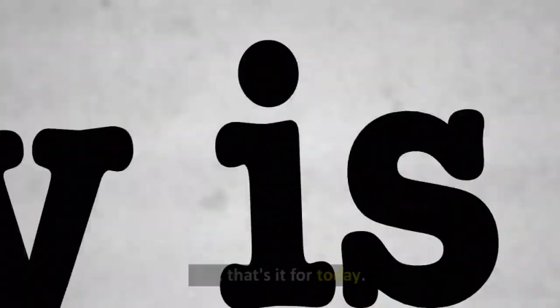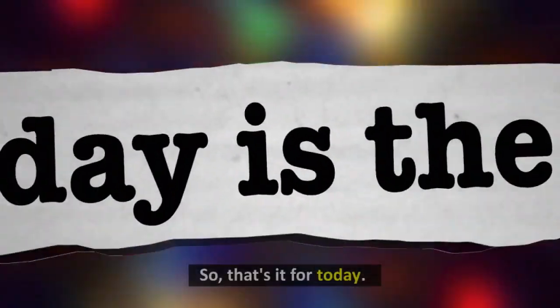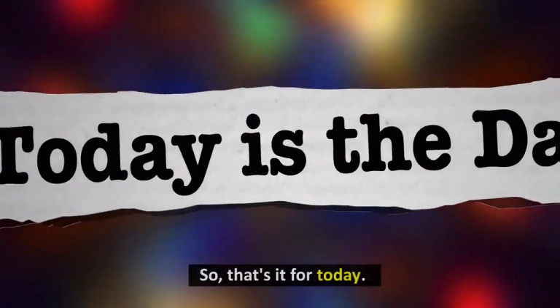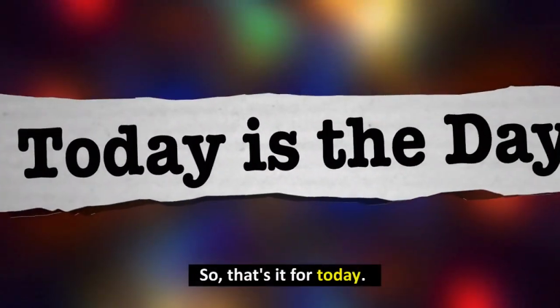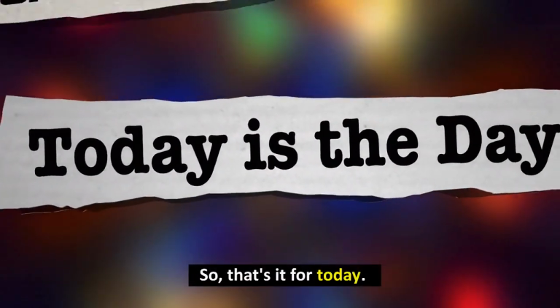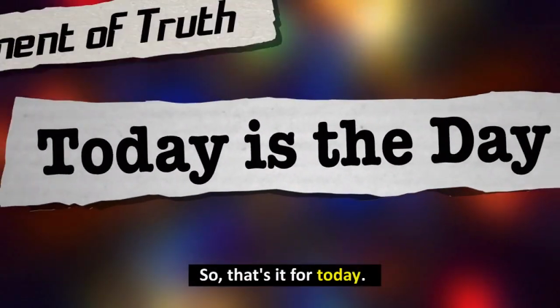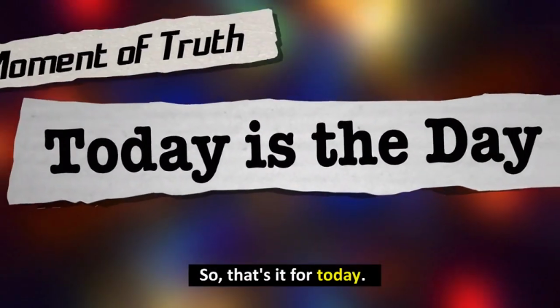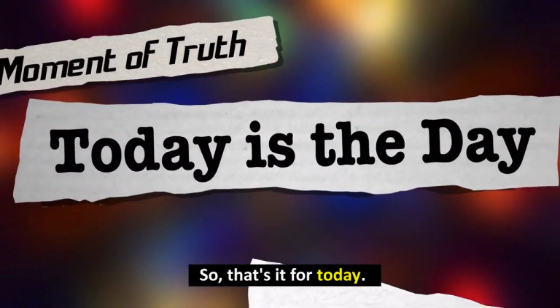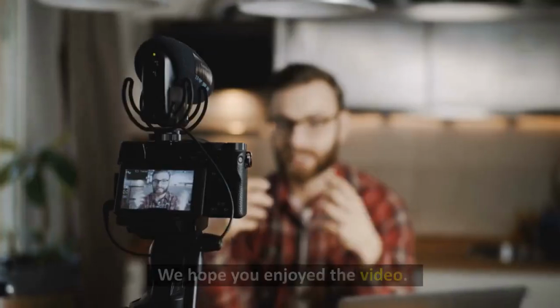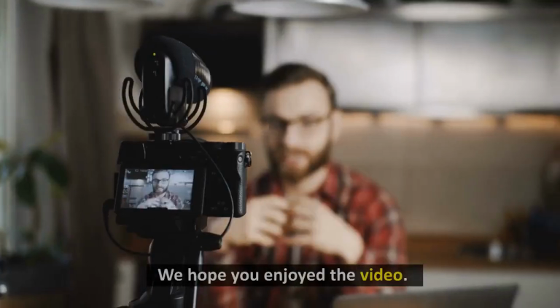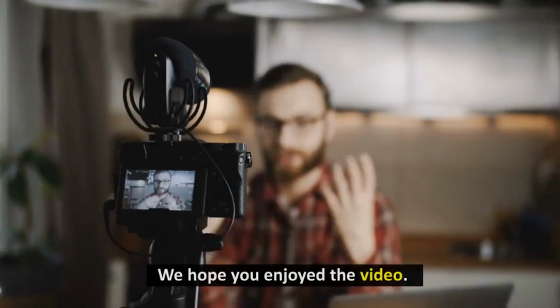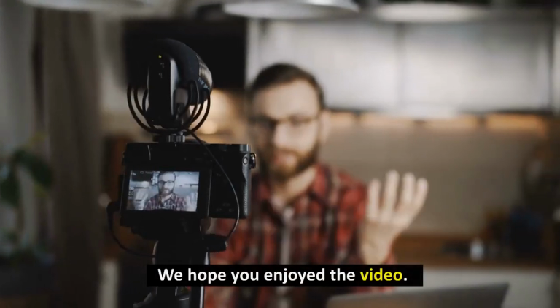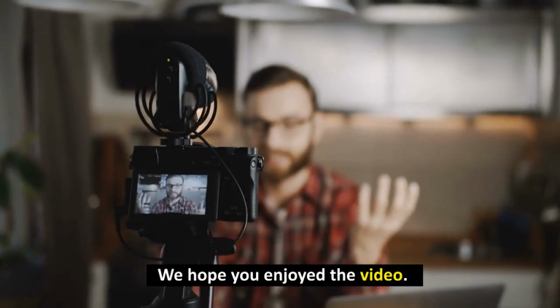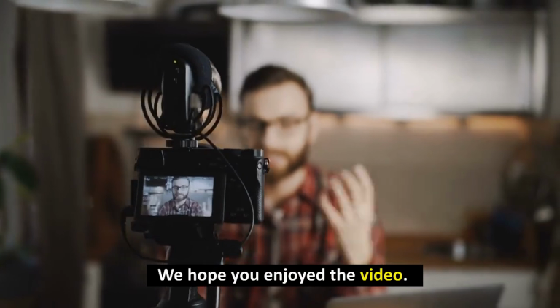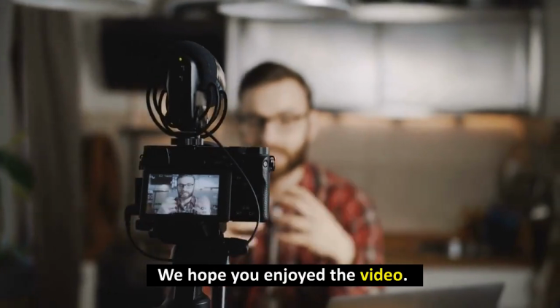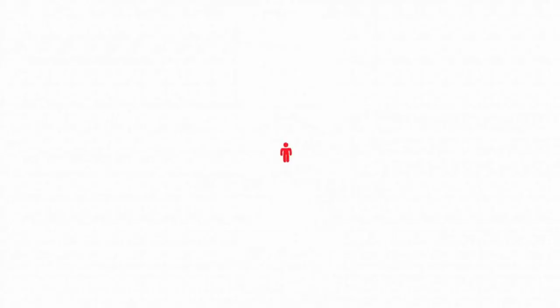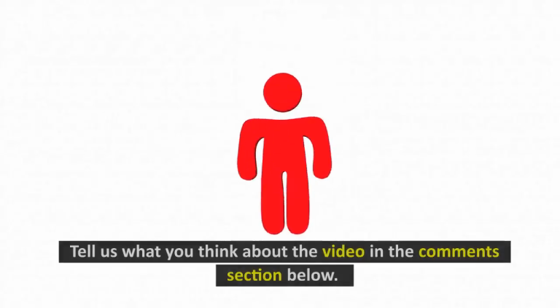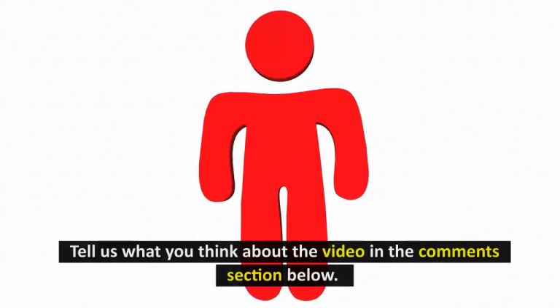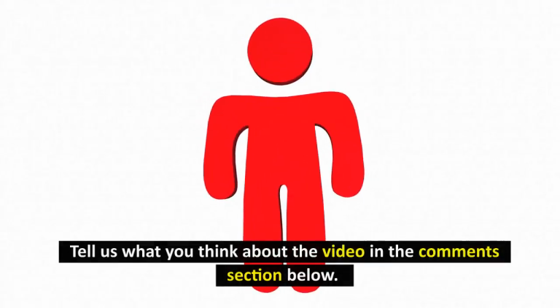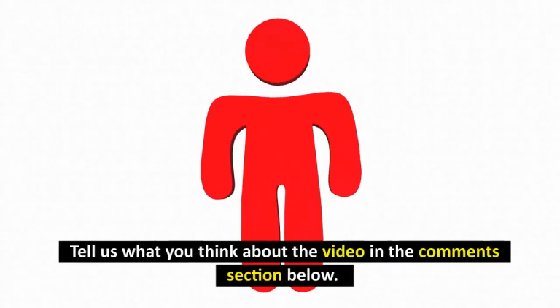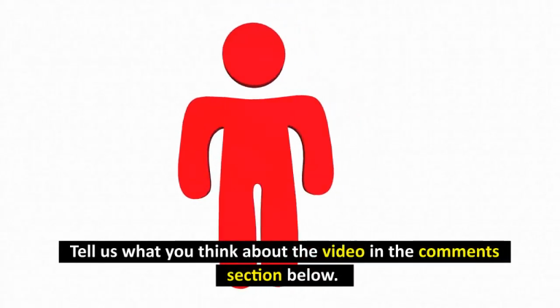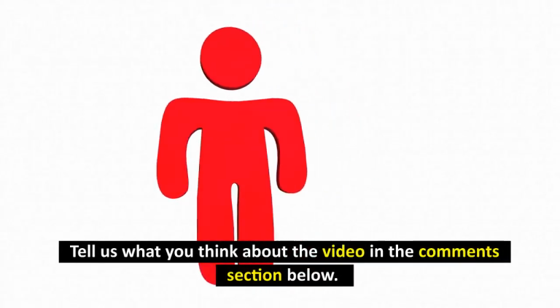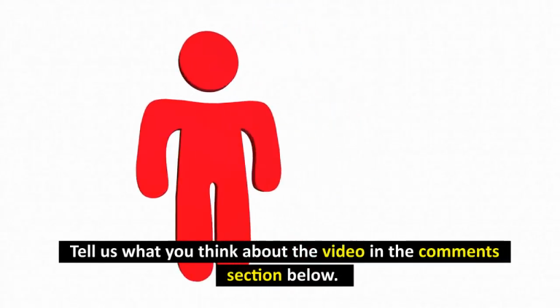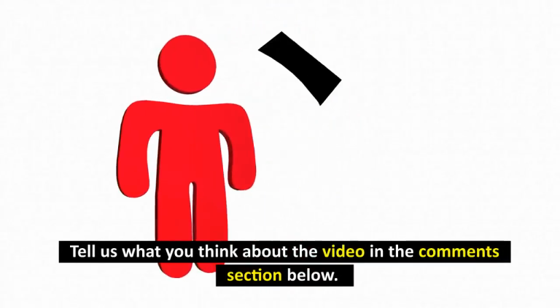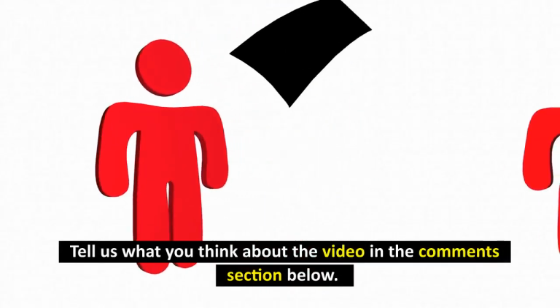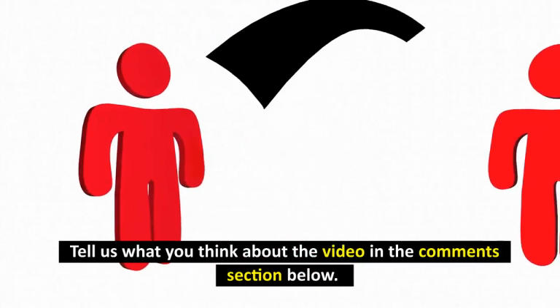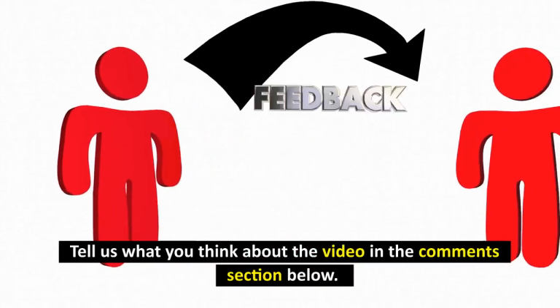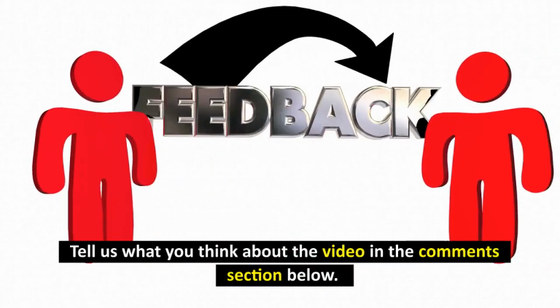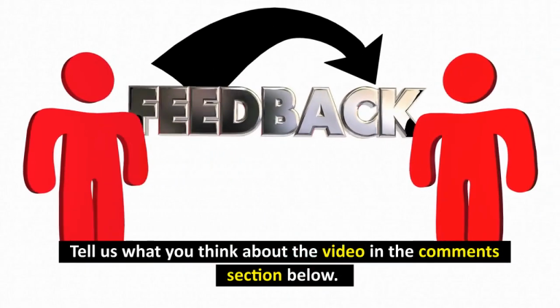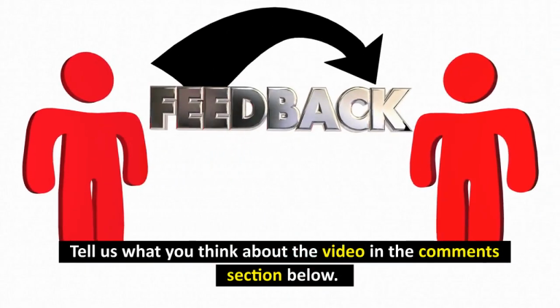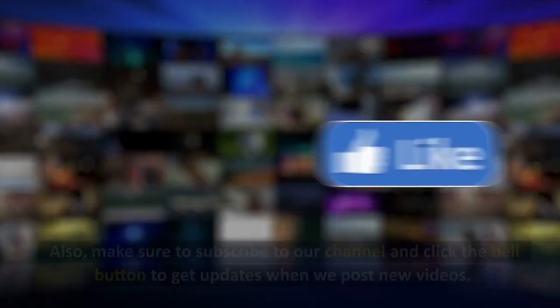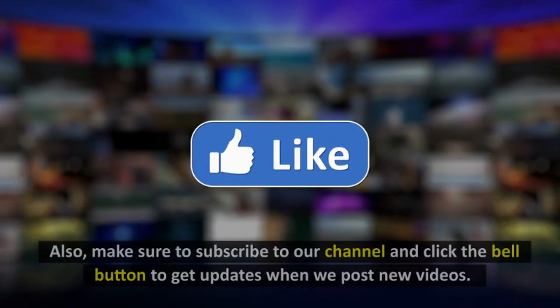So that's it for today. We hope you enjoyed the video. Tell us what you think in the comments section below, and make sure to subscribe to our channel and click the bell button to get updates when we post new videos.